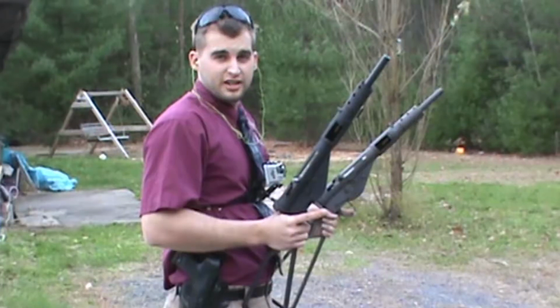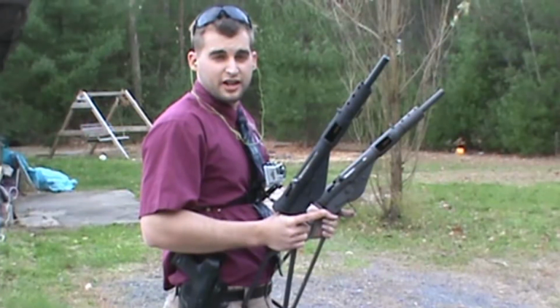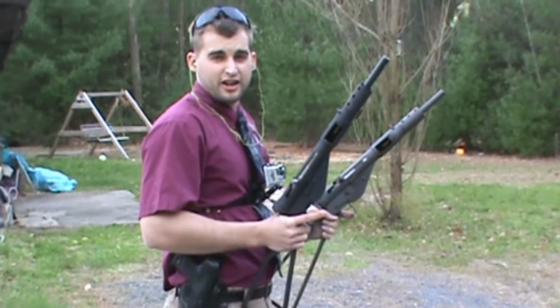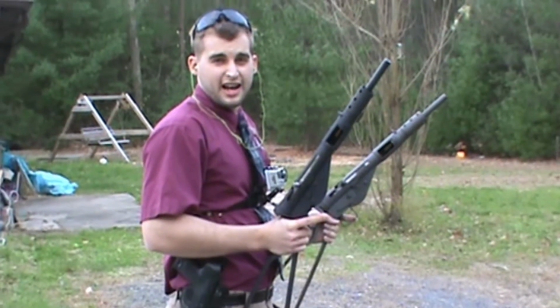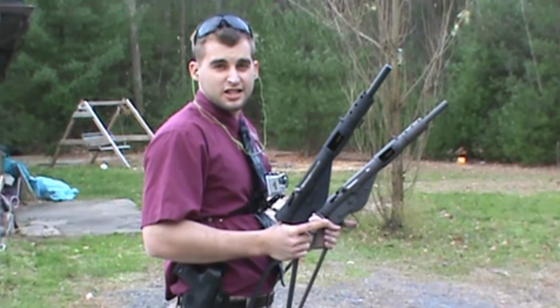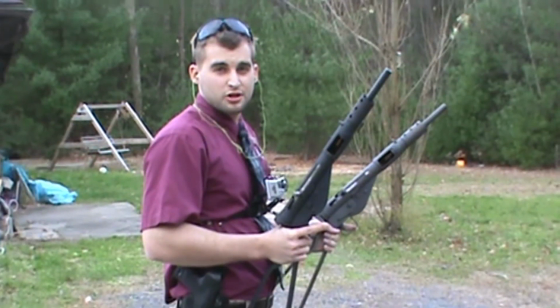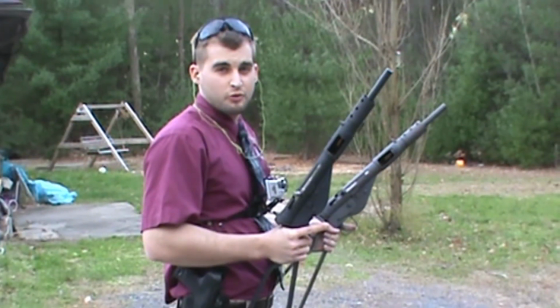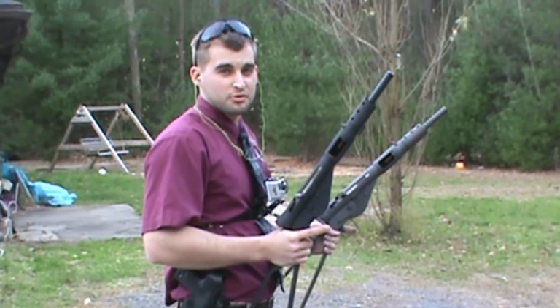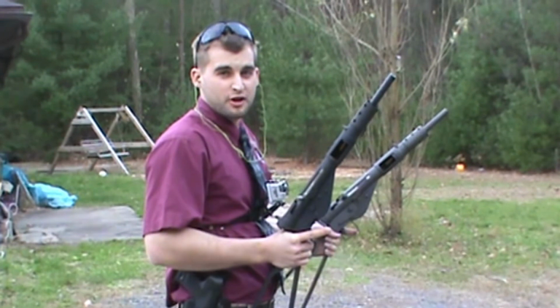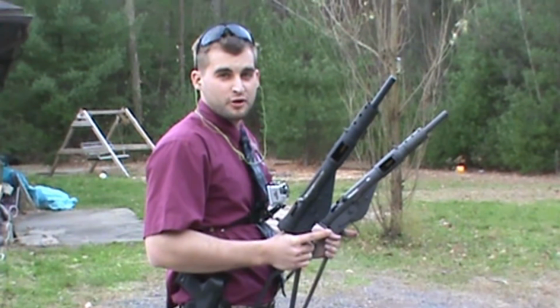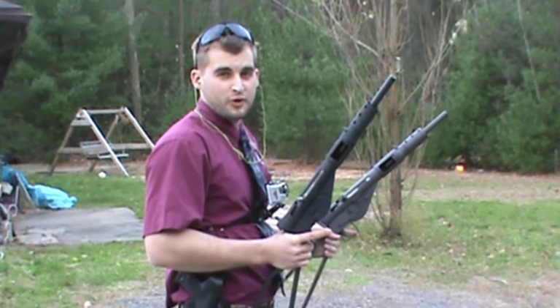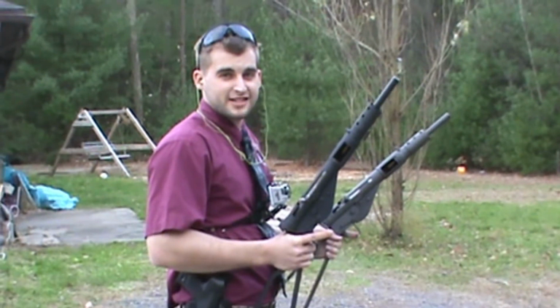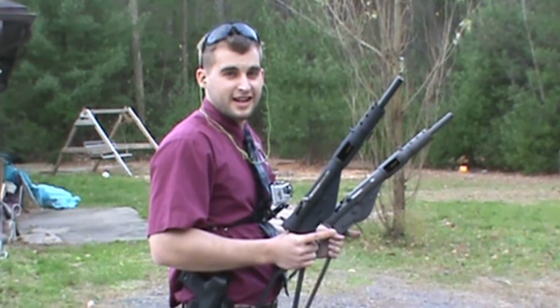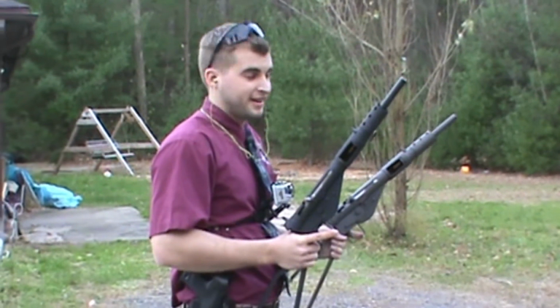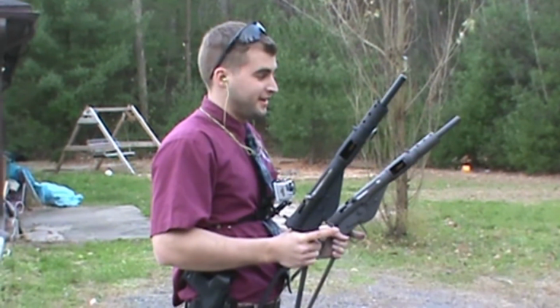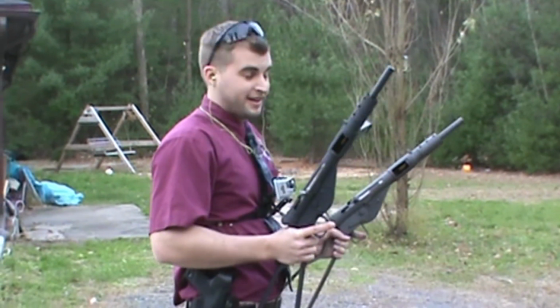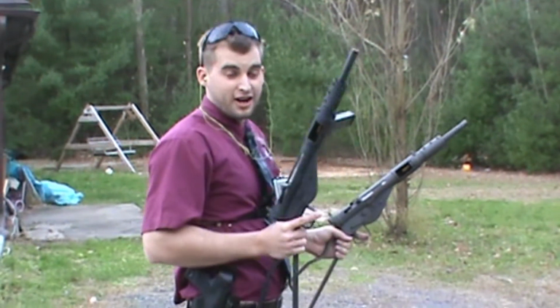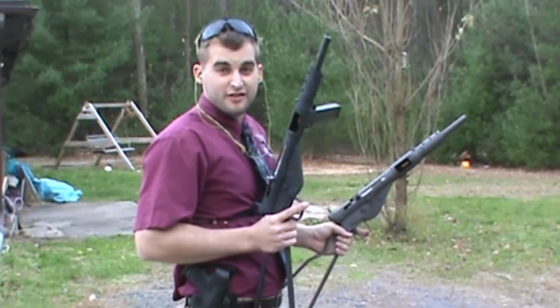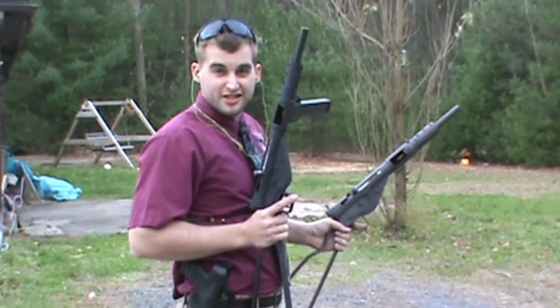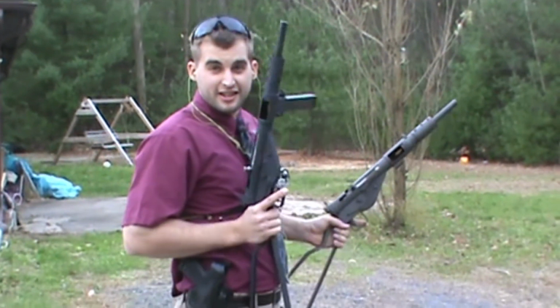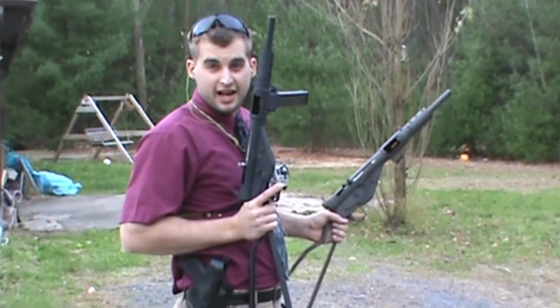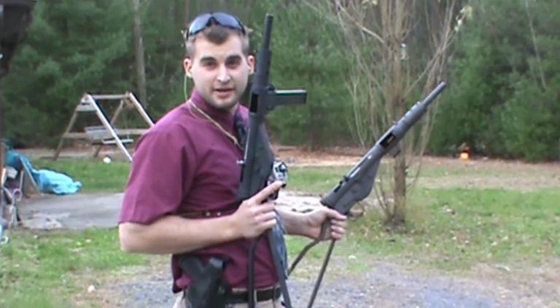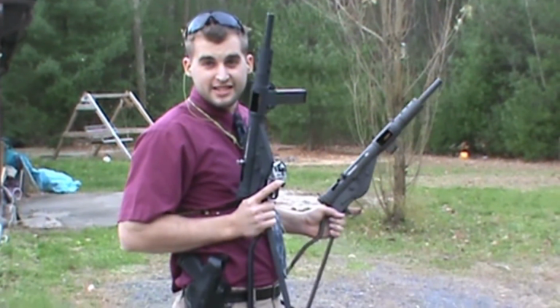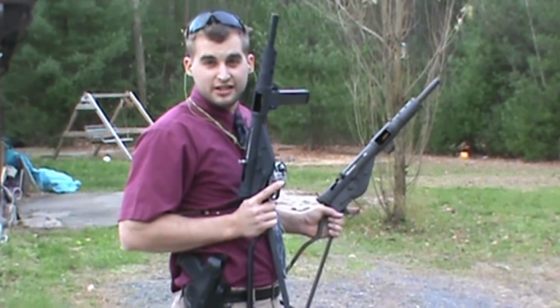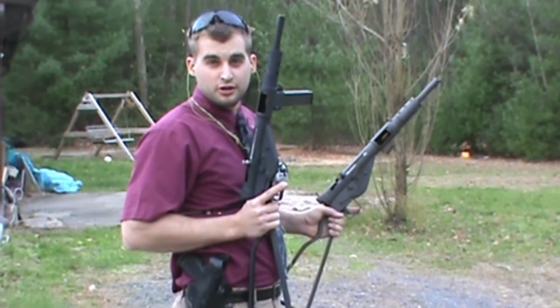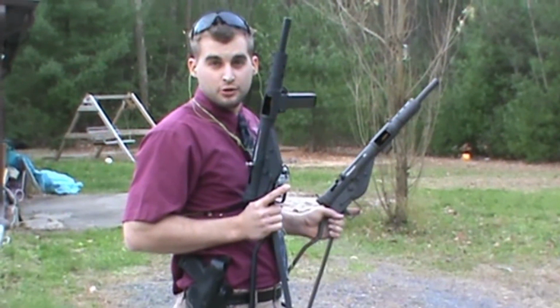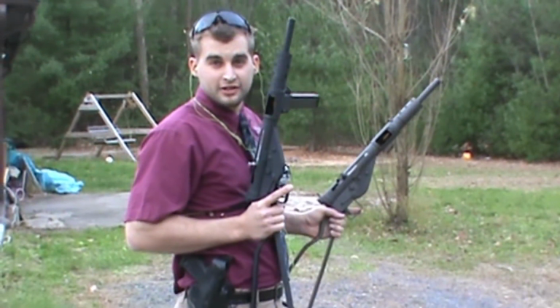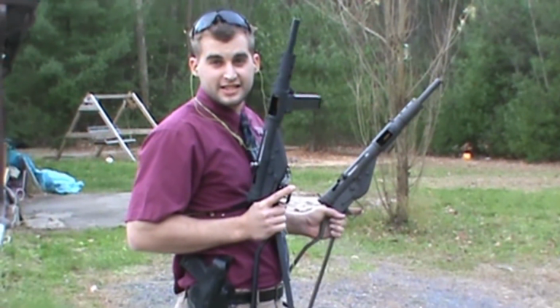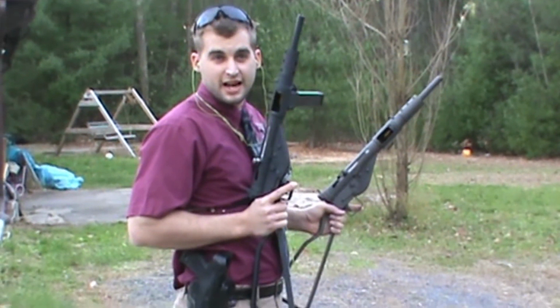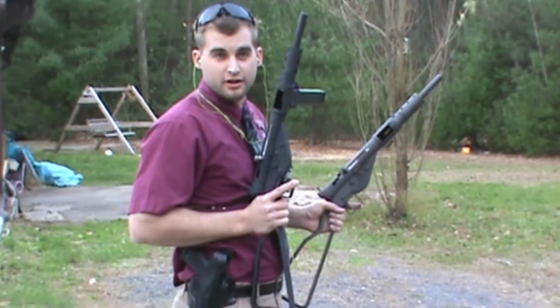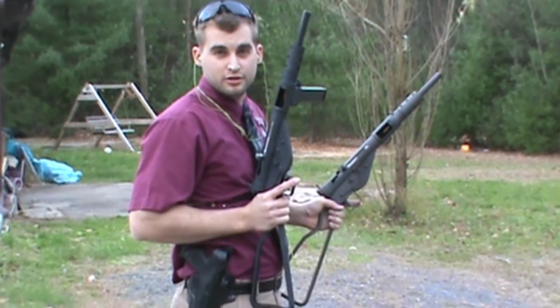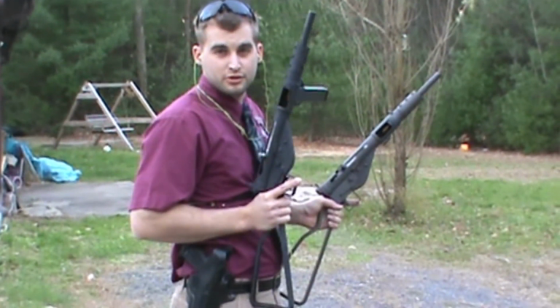Now you're going to ask, what's better than one Sten? And obviously, I'm going to say two. Let's see how it goes.